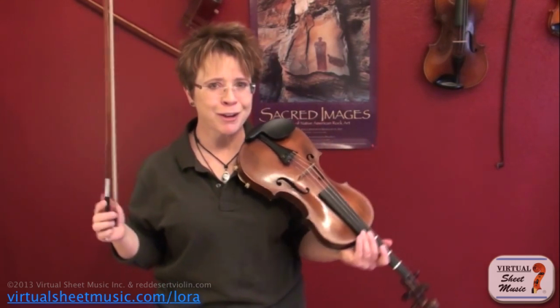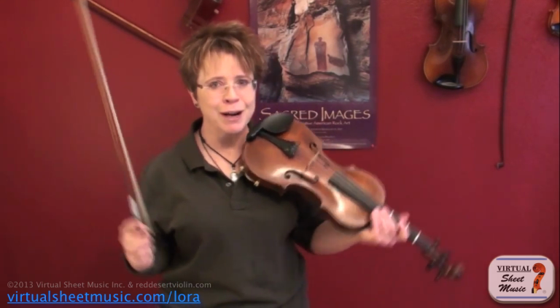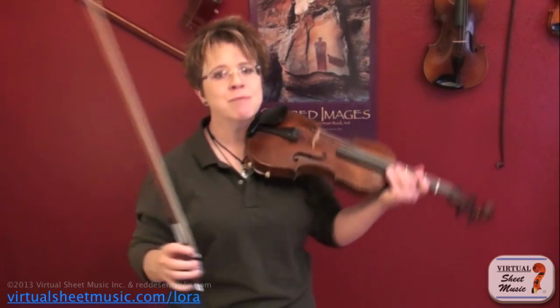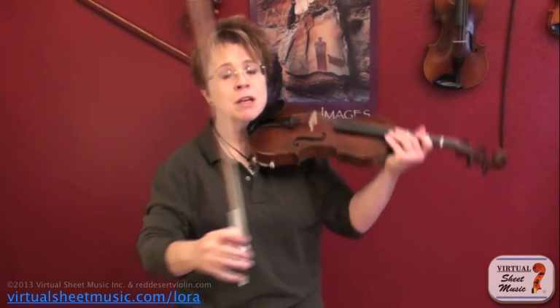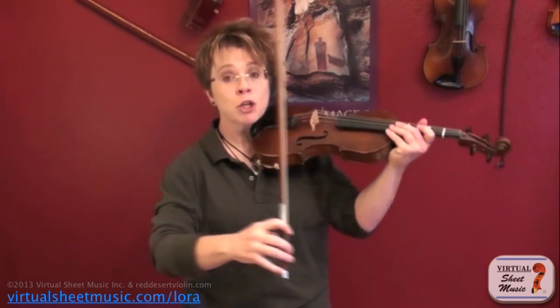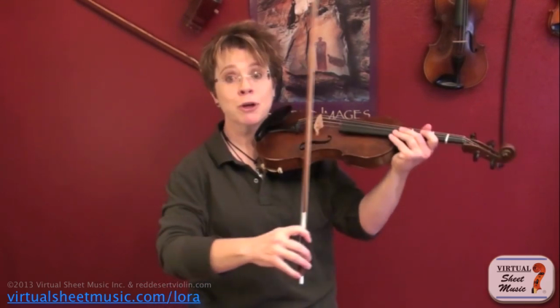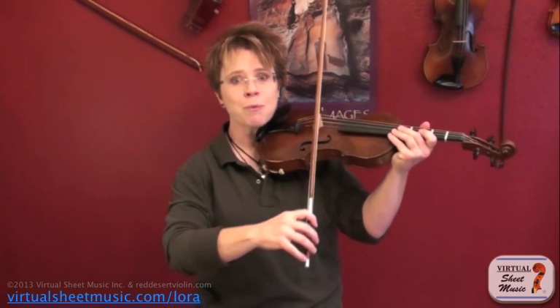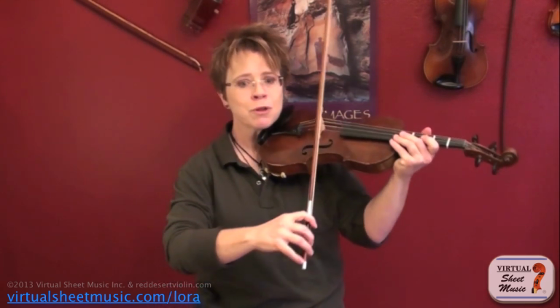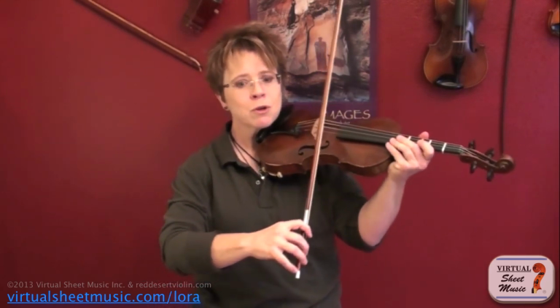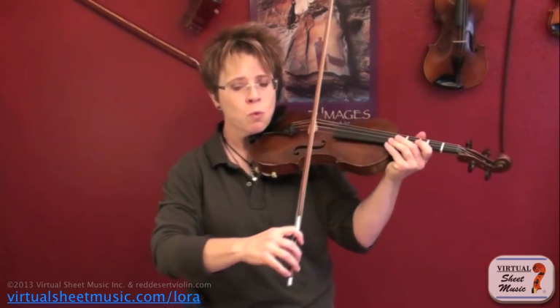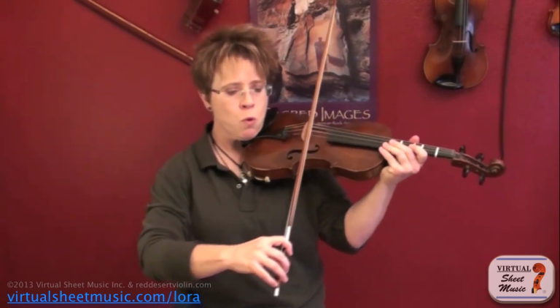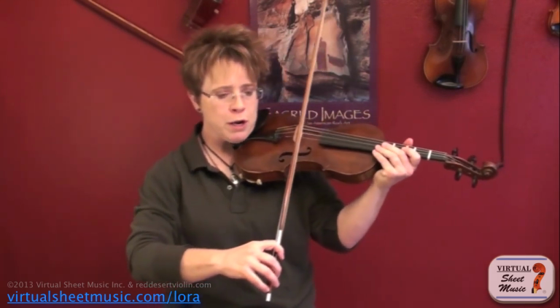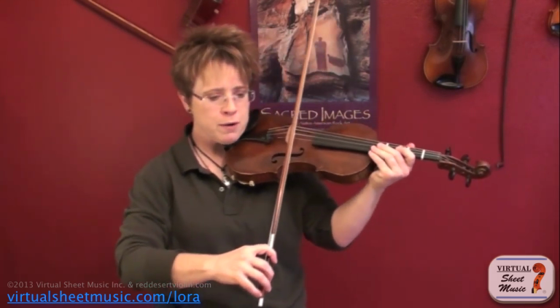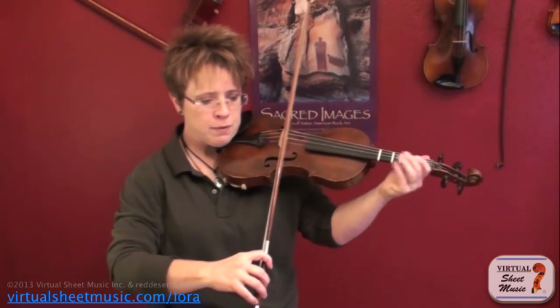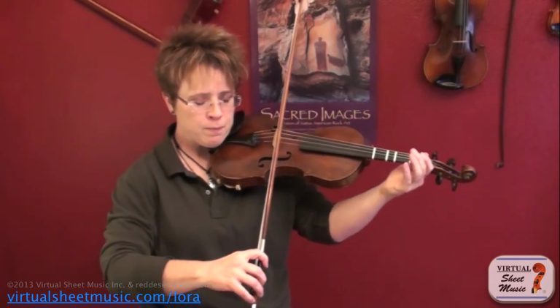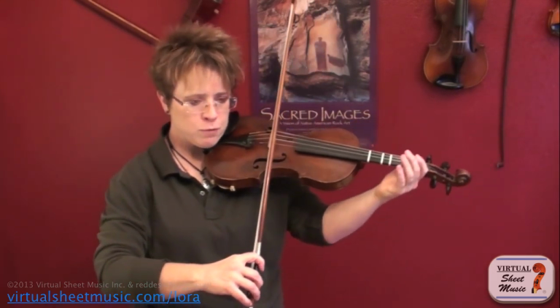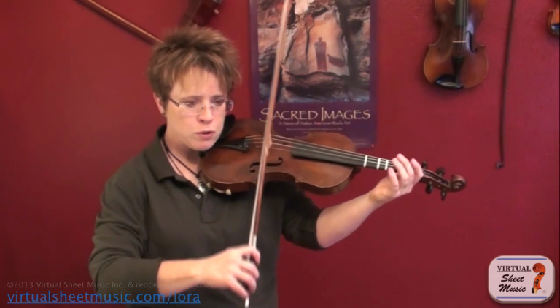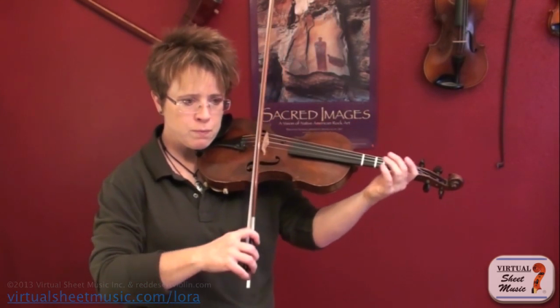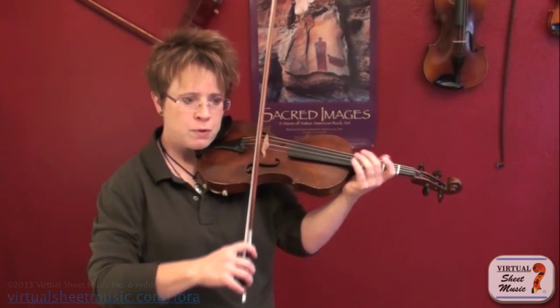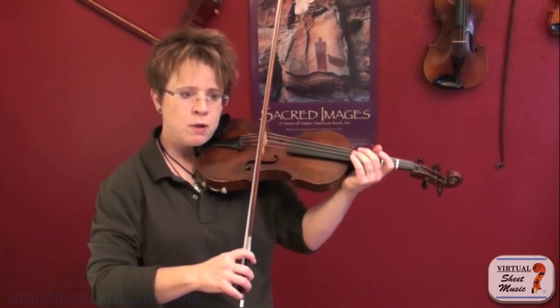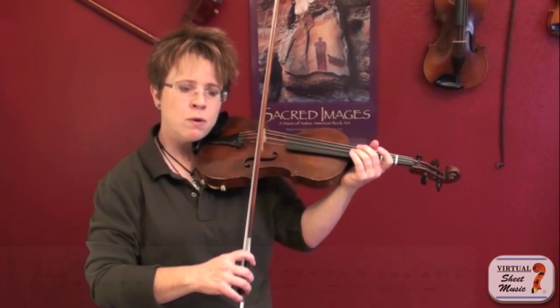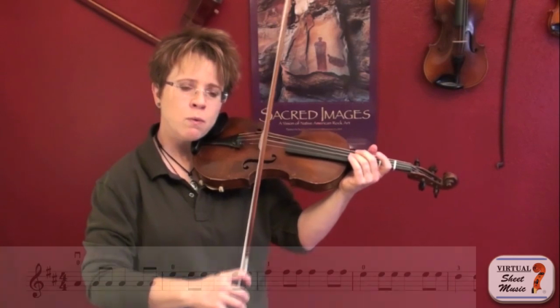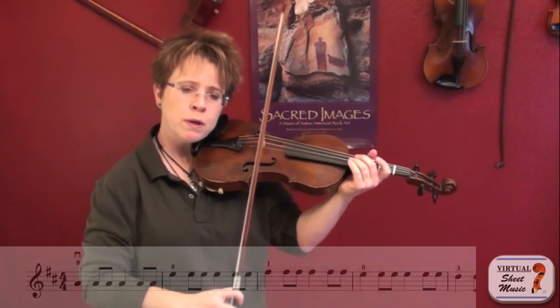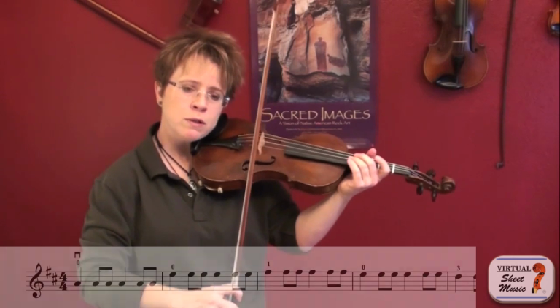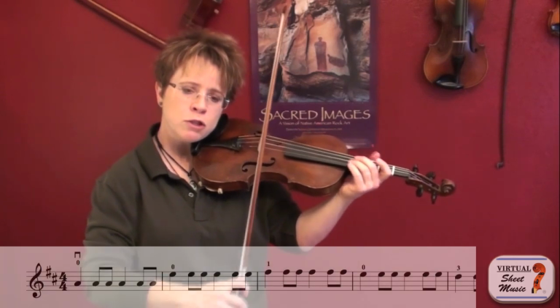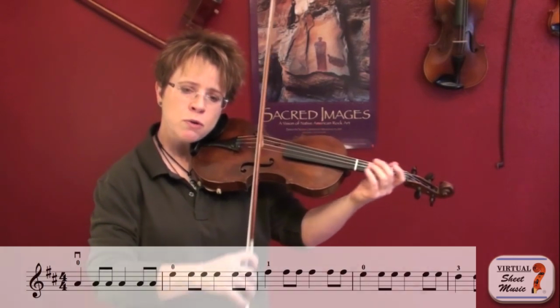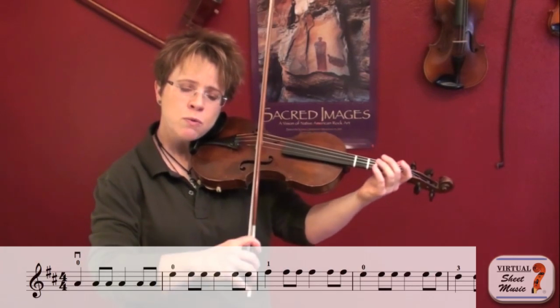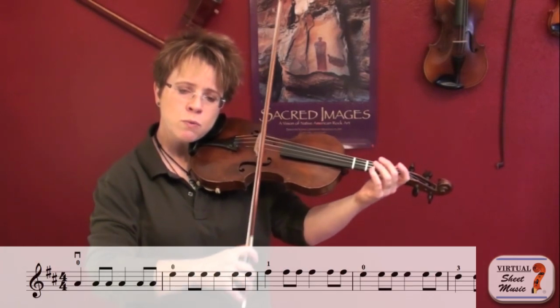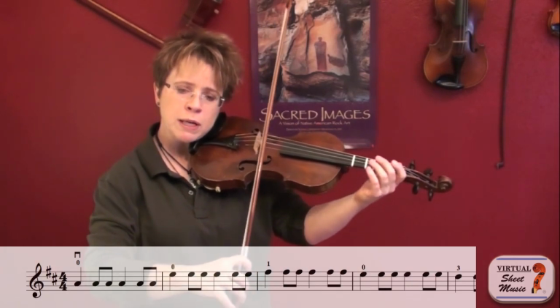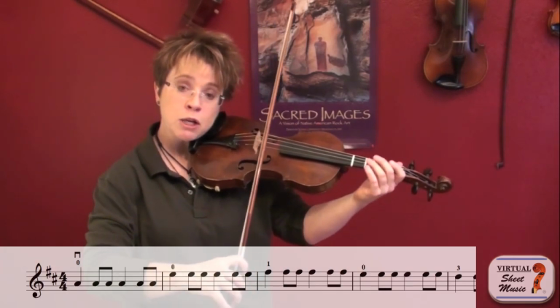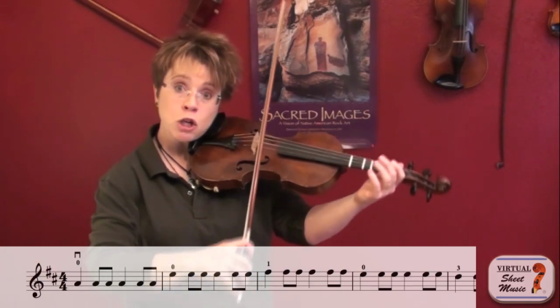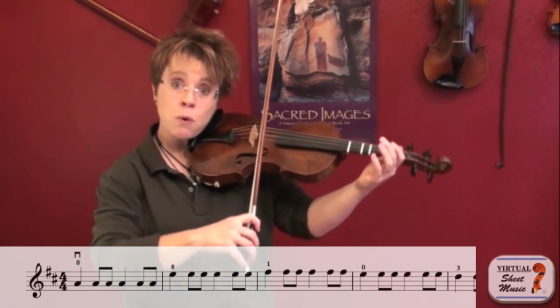Alright, here we go. One, two, one, two, ready, go.